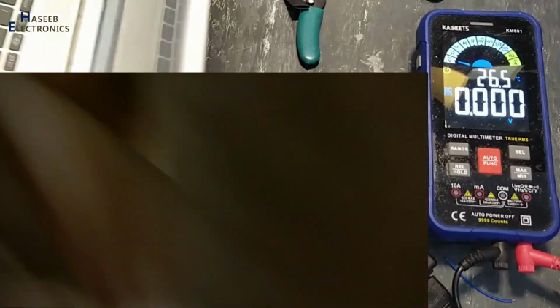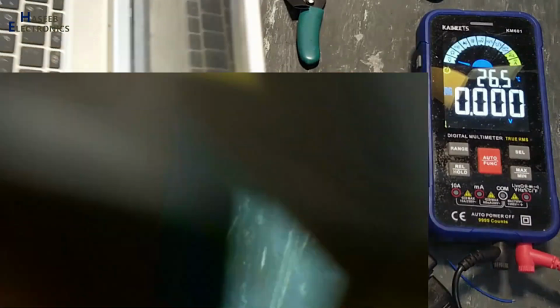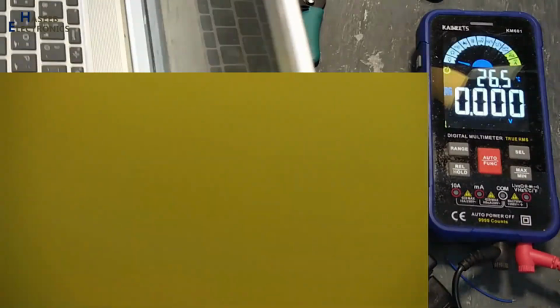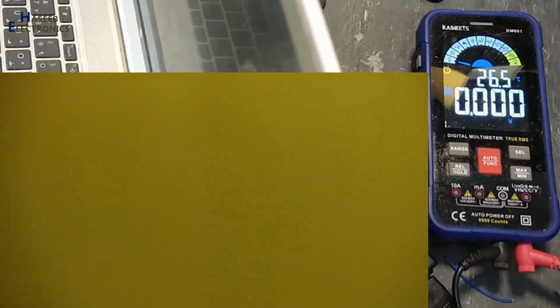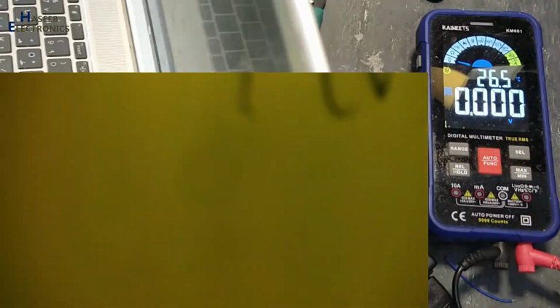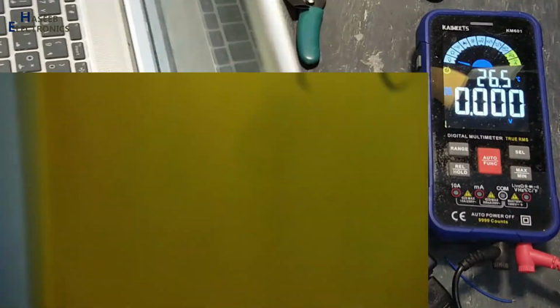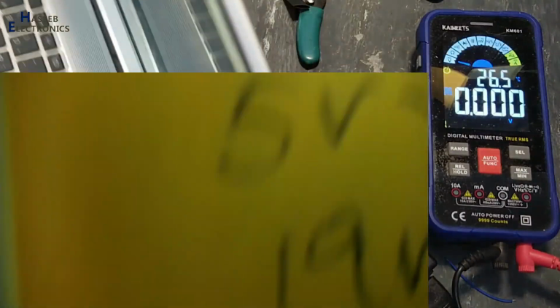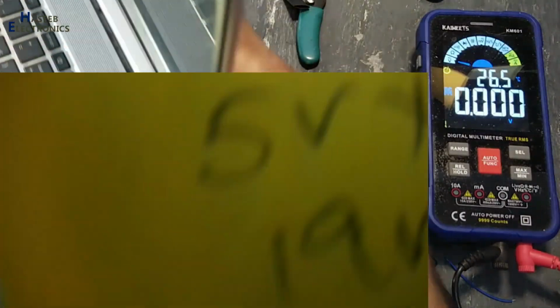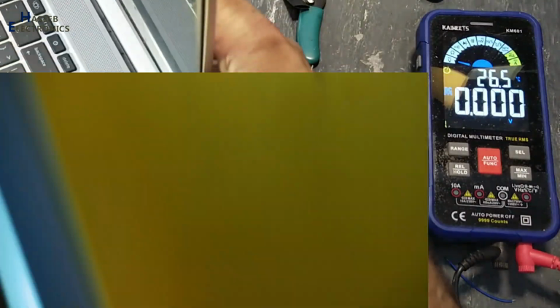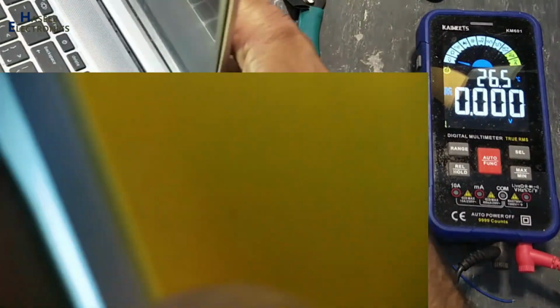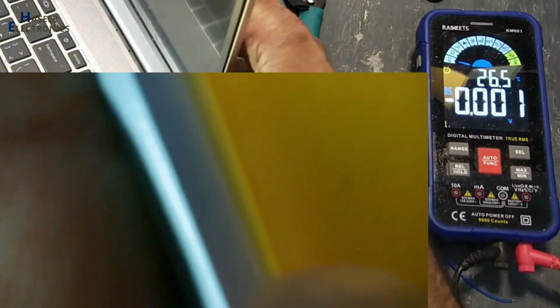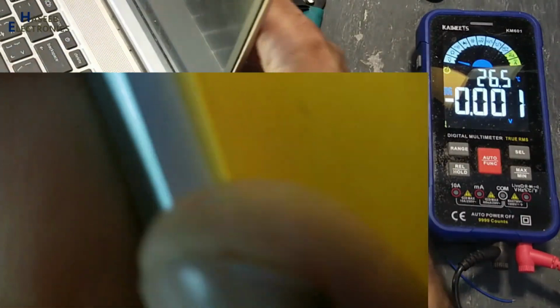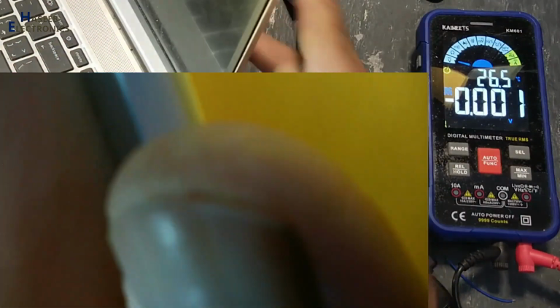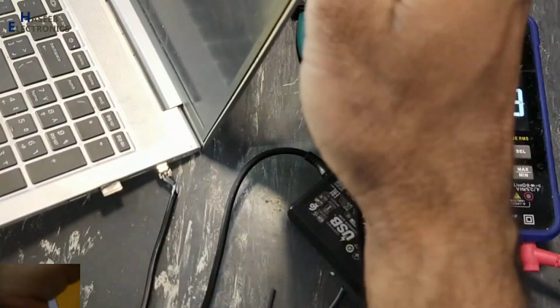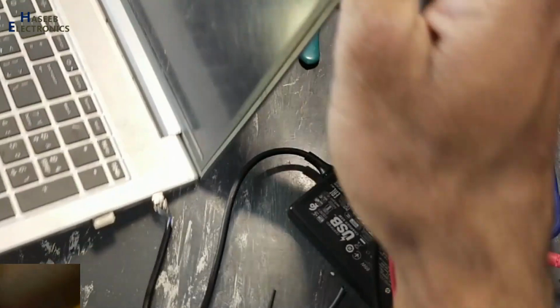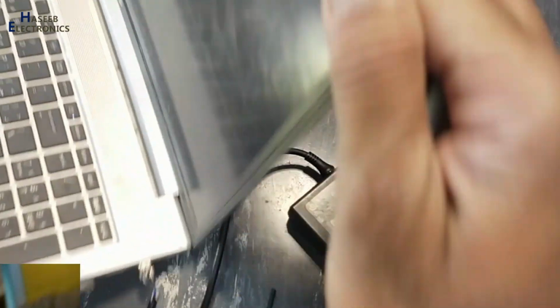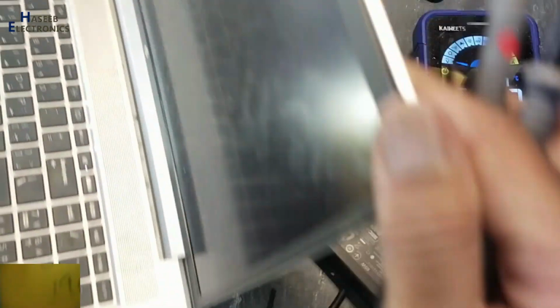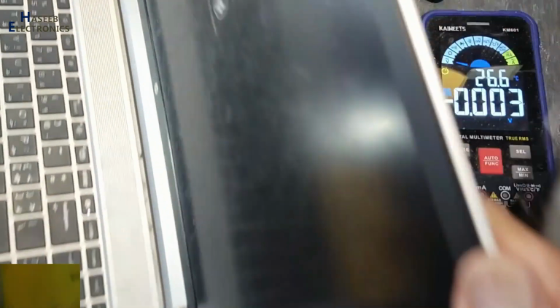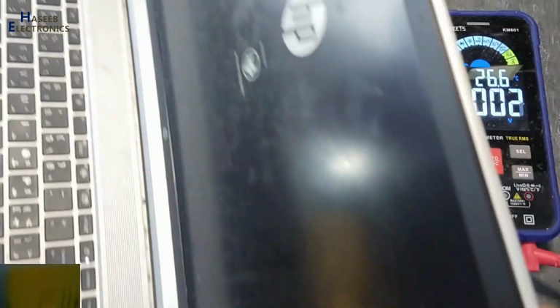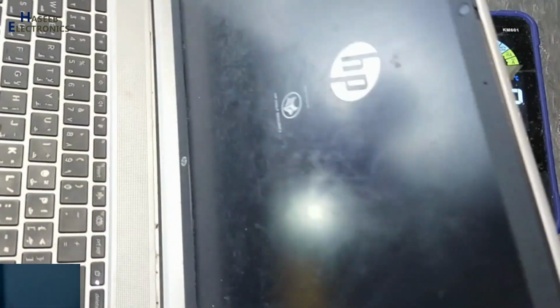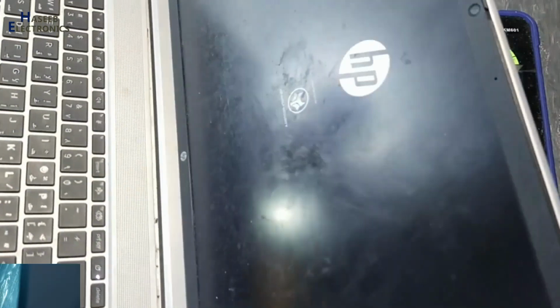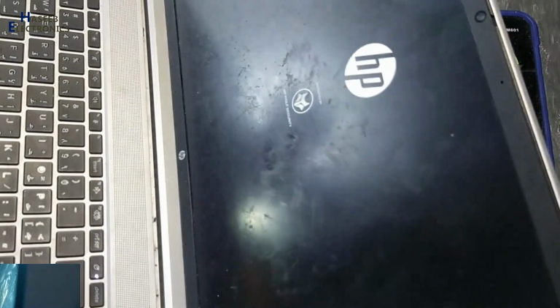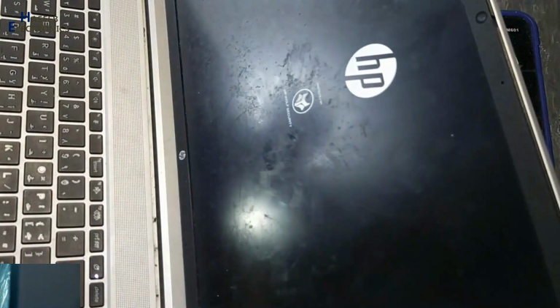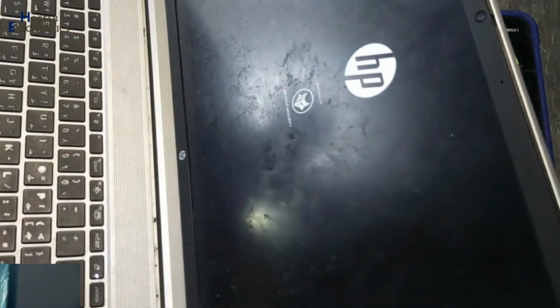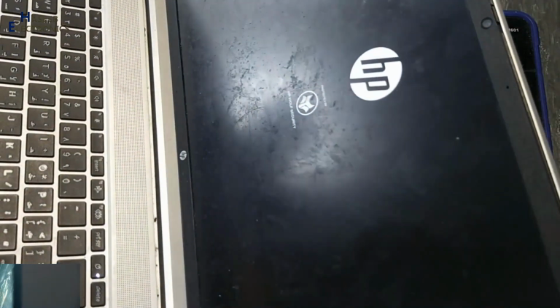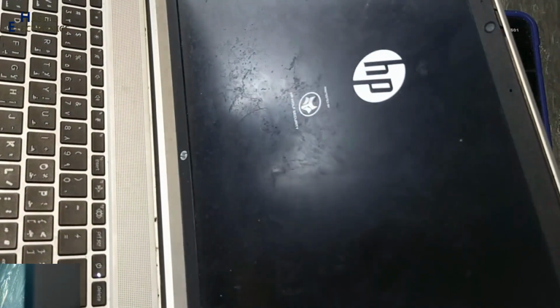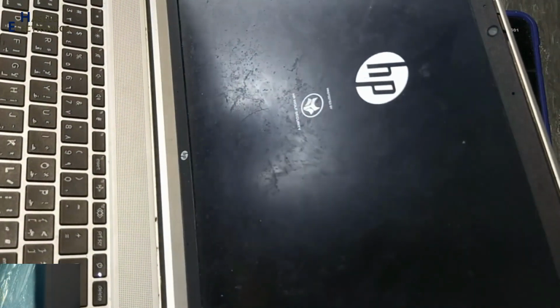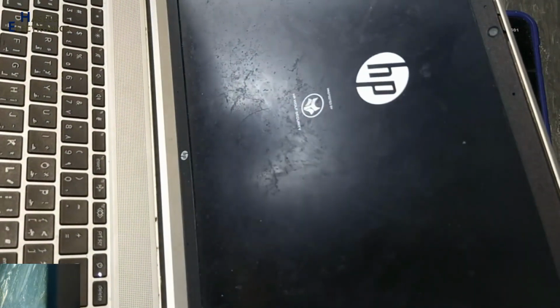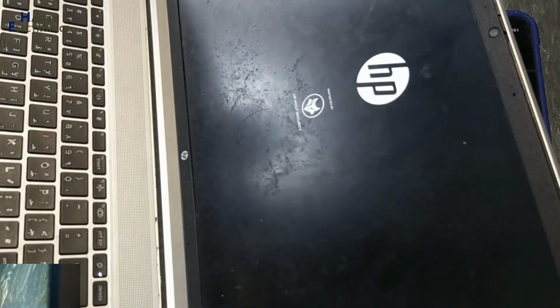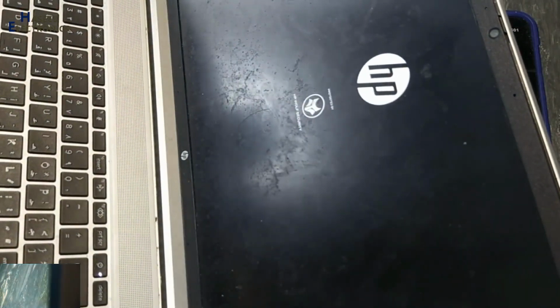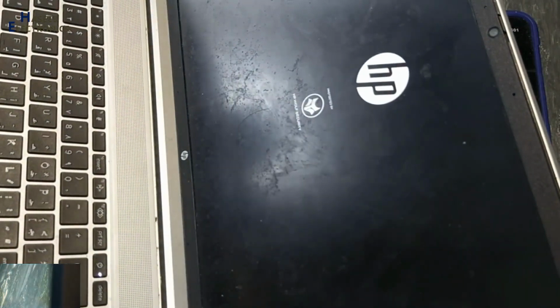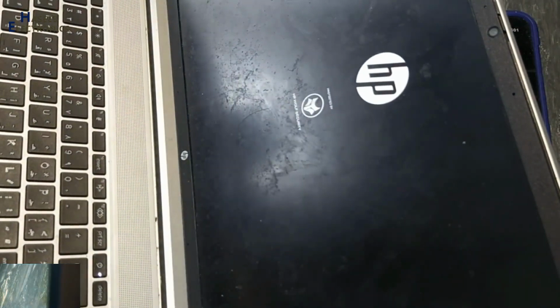Now I will pack it up. Yes, the laptop is now turned on.